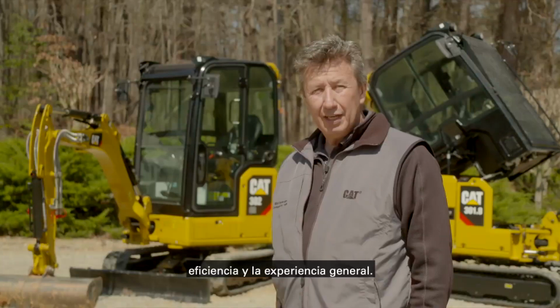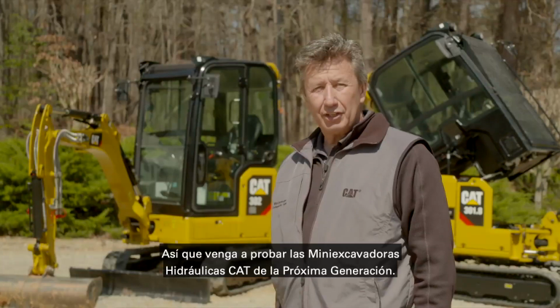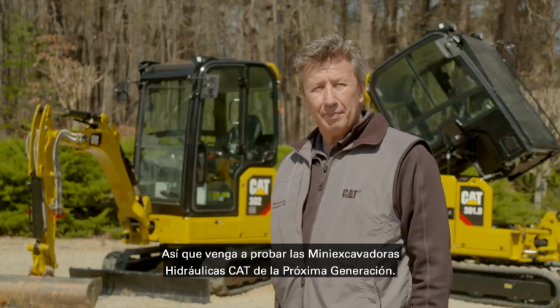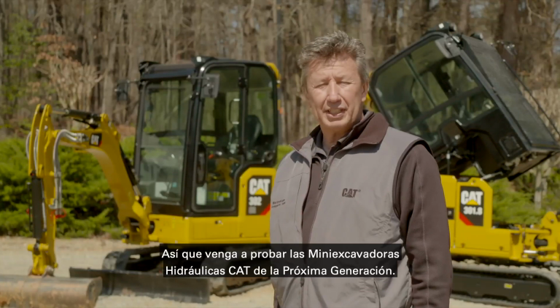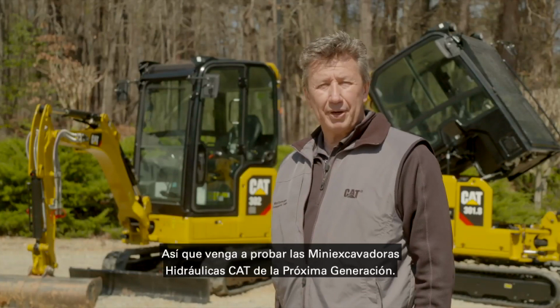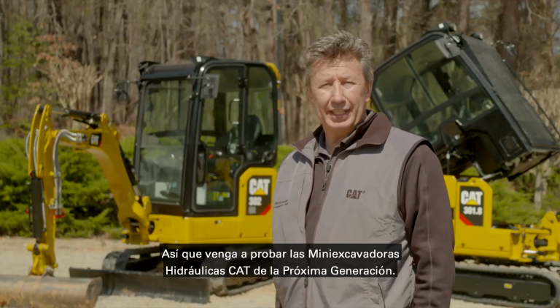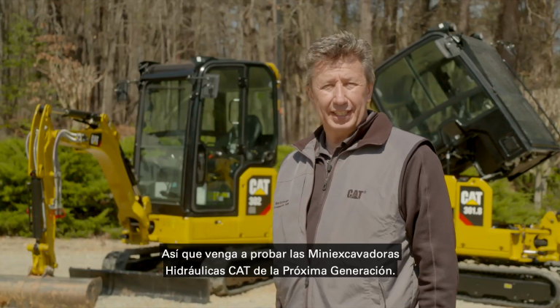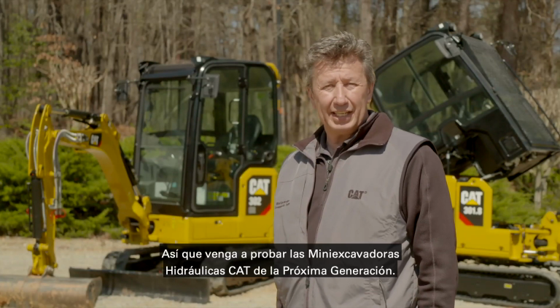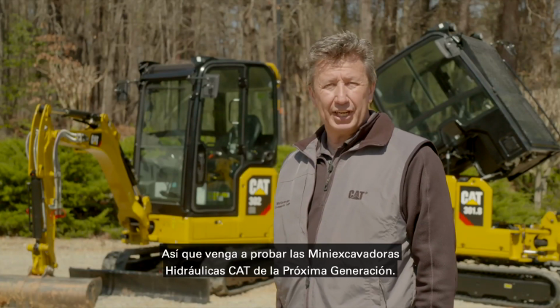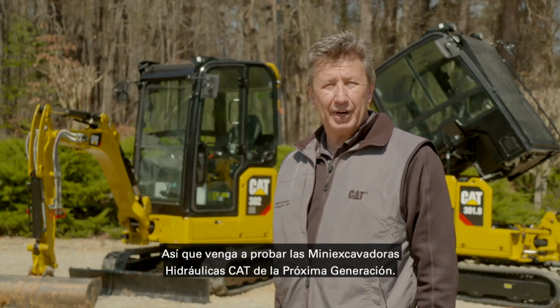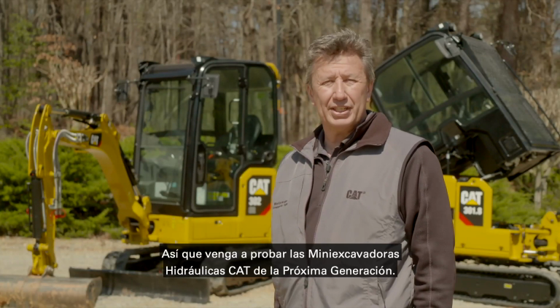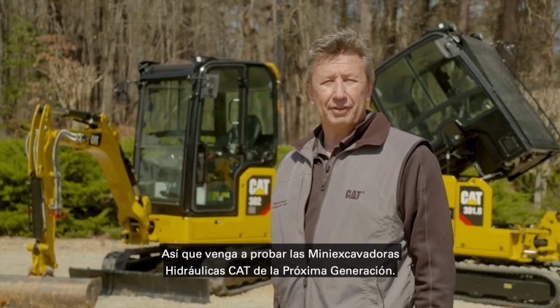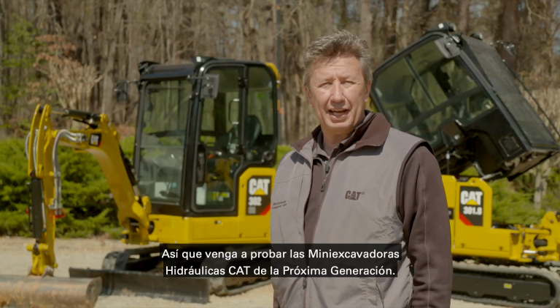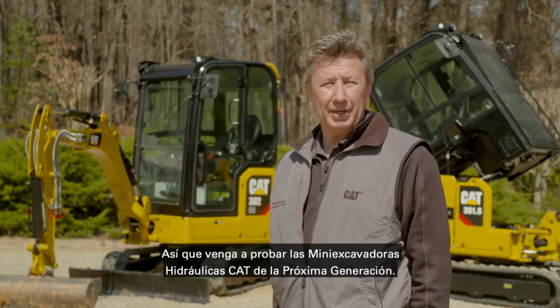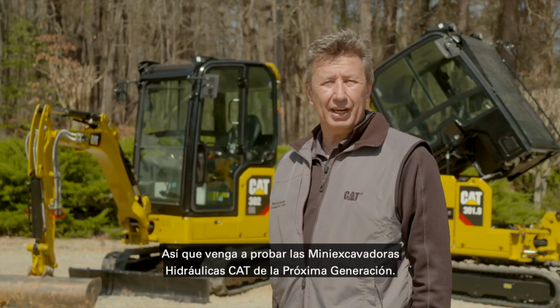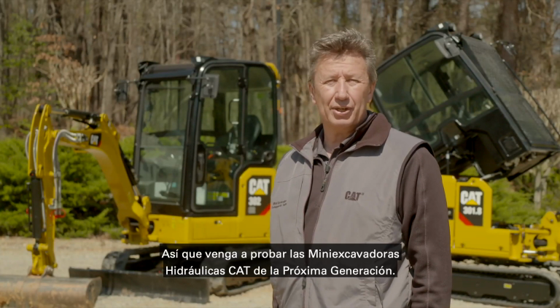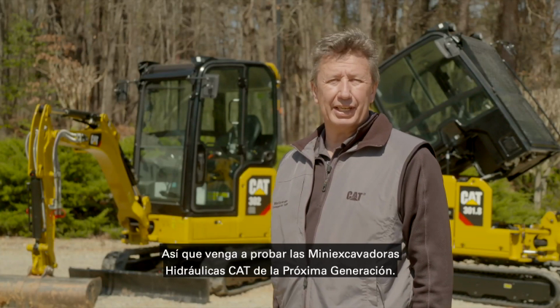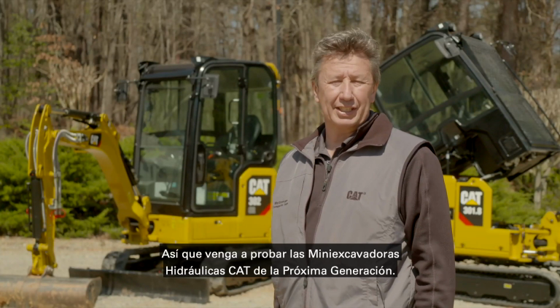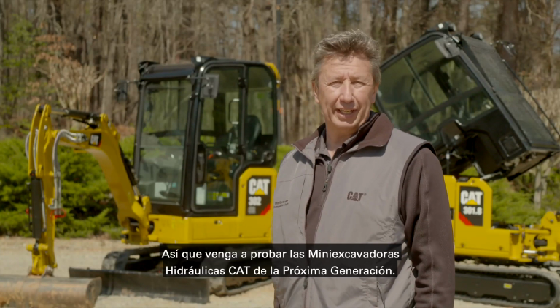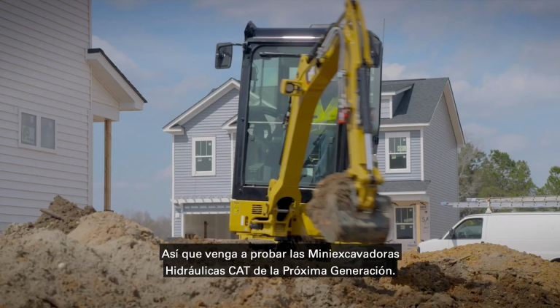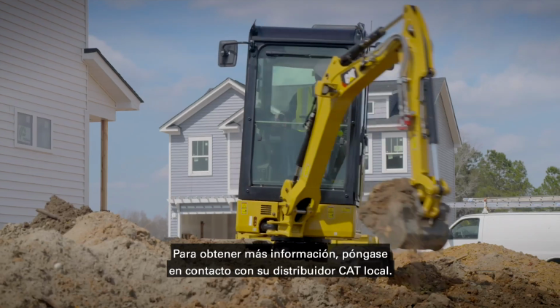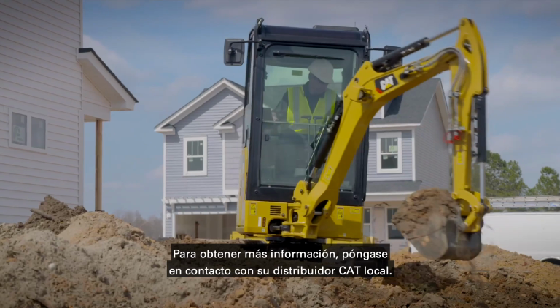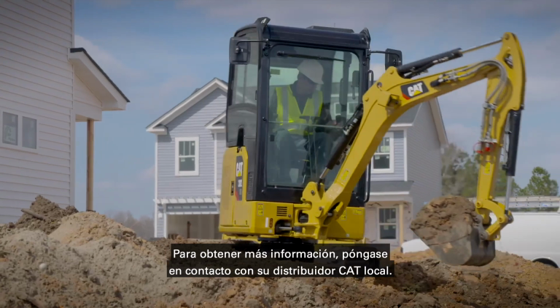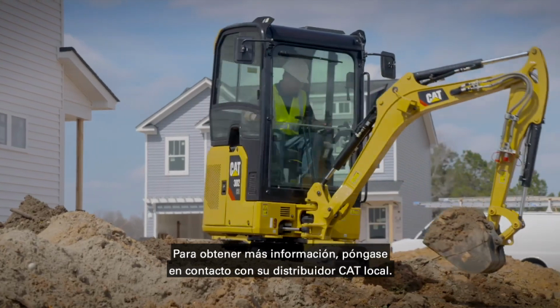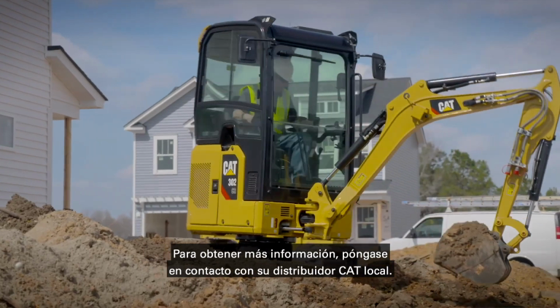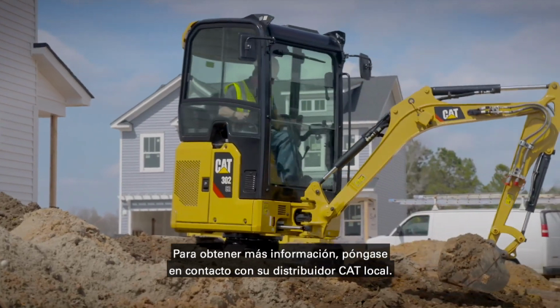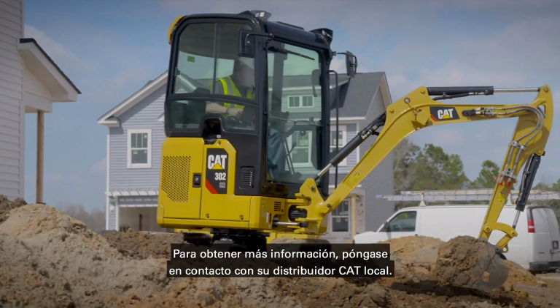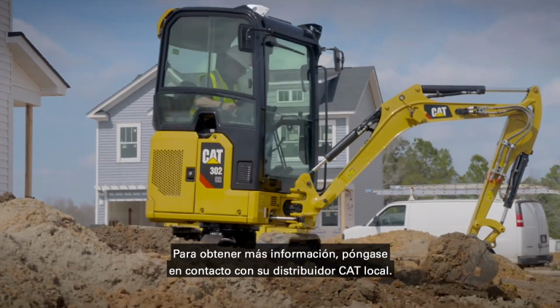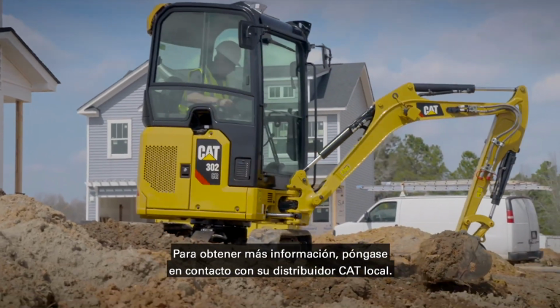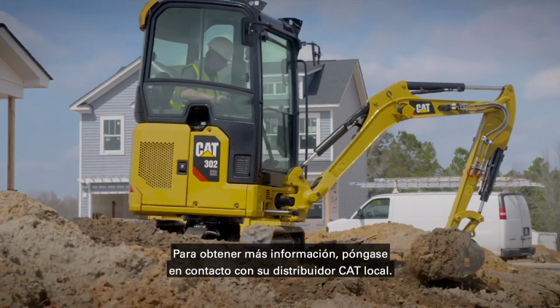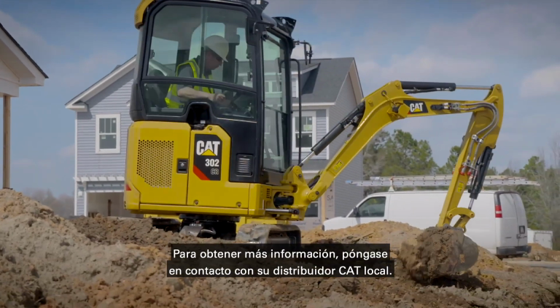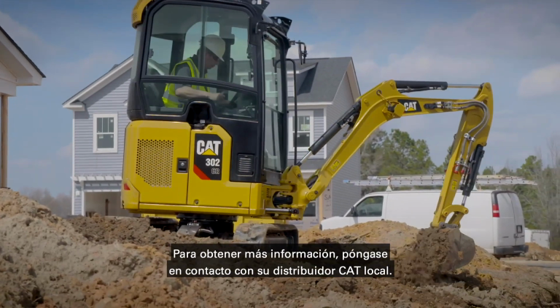So come and experience the next generation of CAT mini hydraulic excavators. For further details, contact your local CAT dealer.